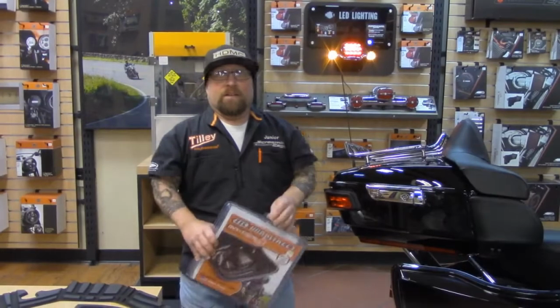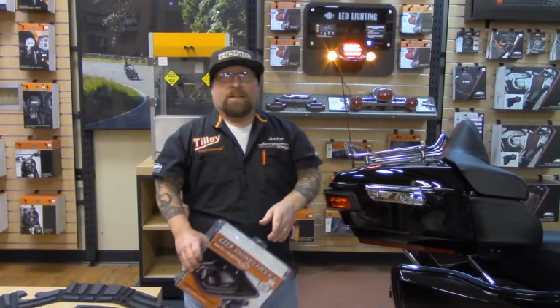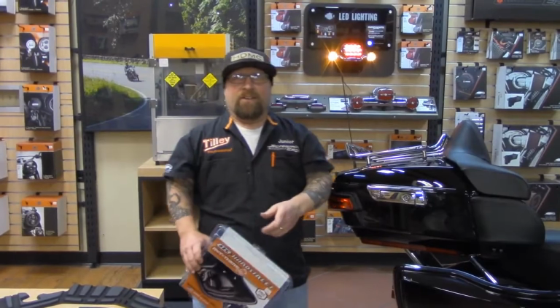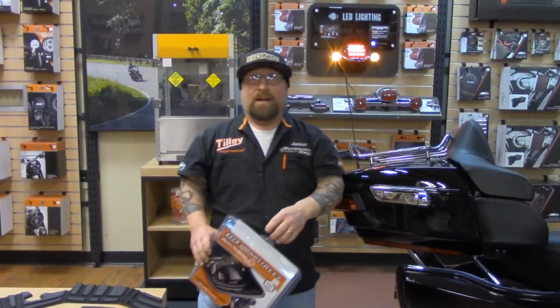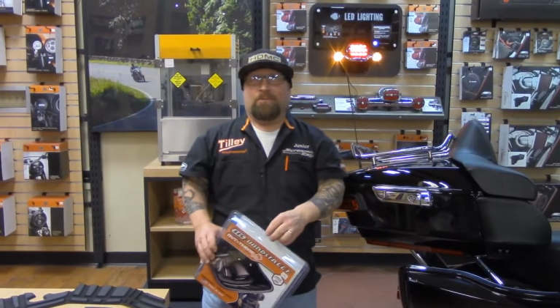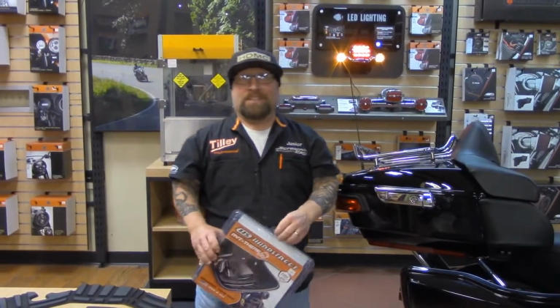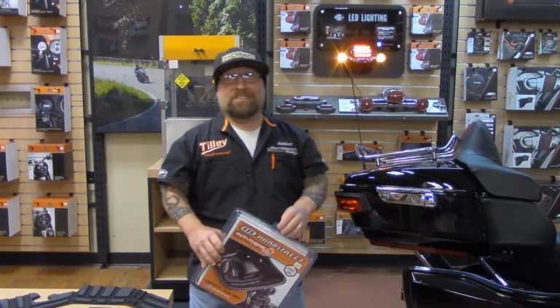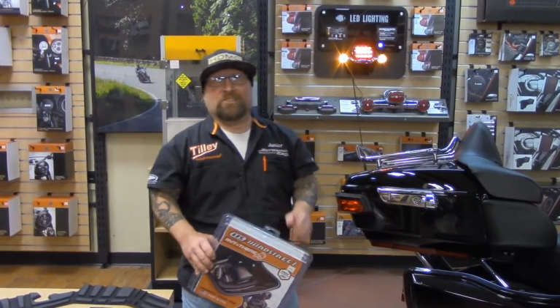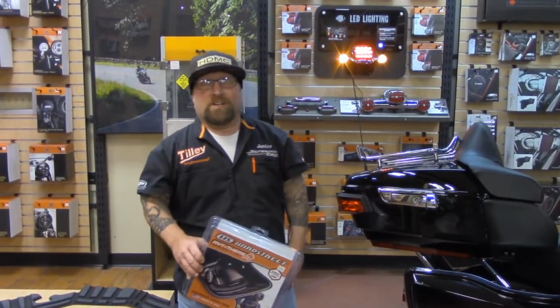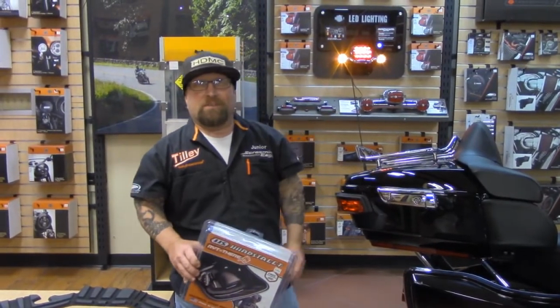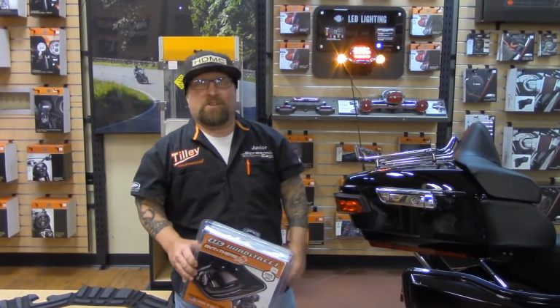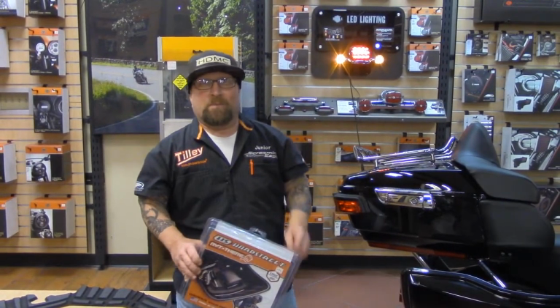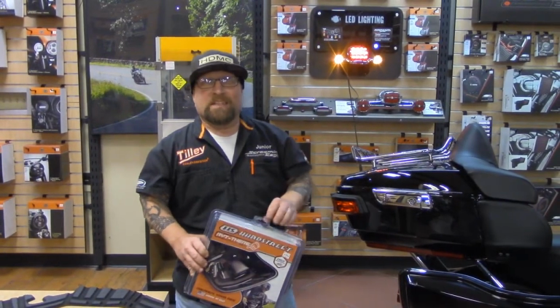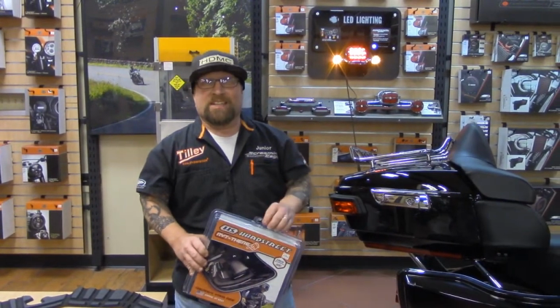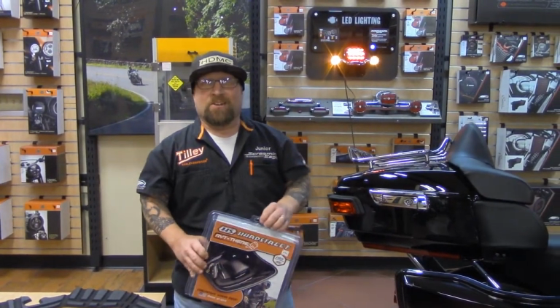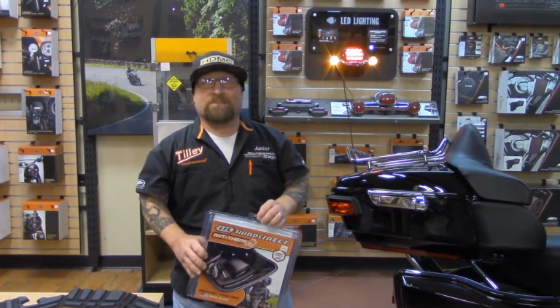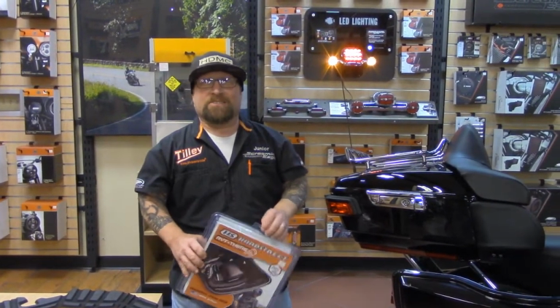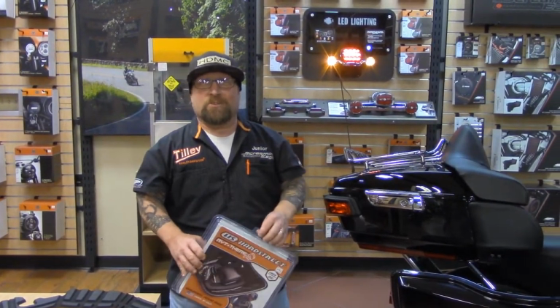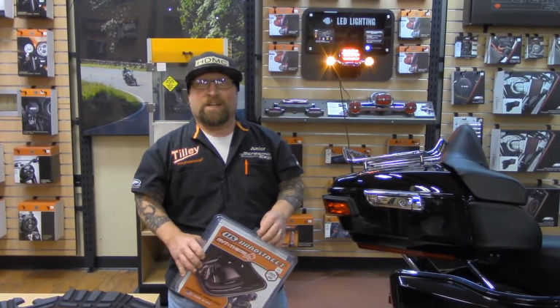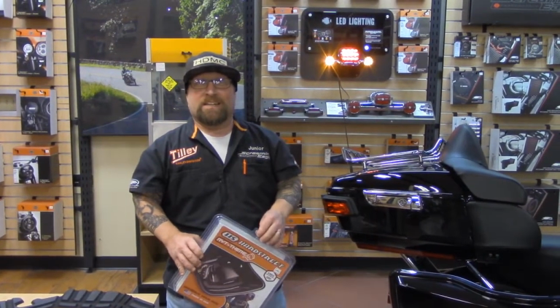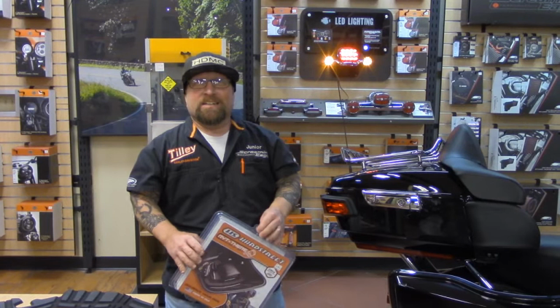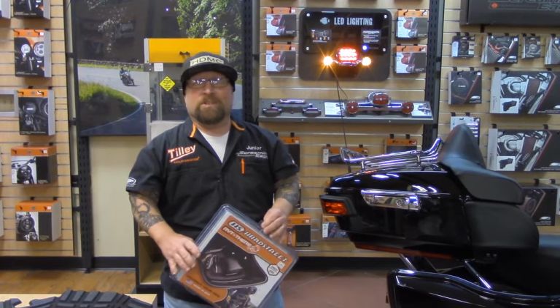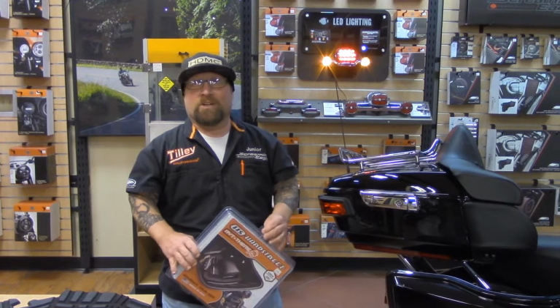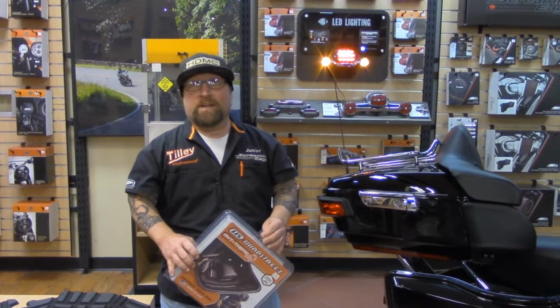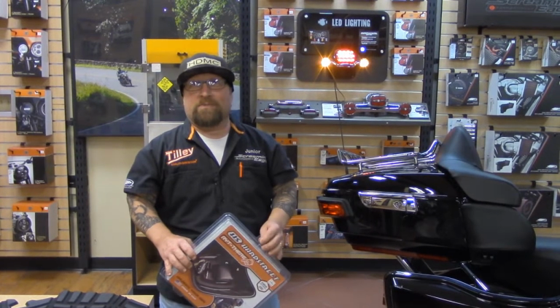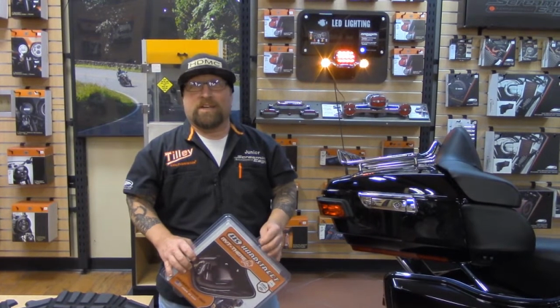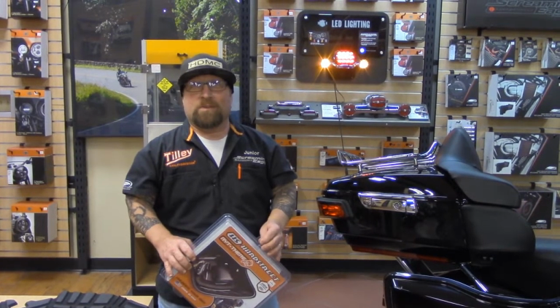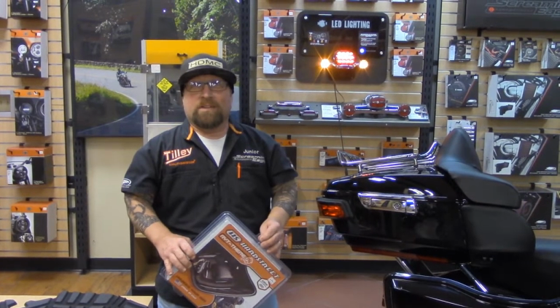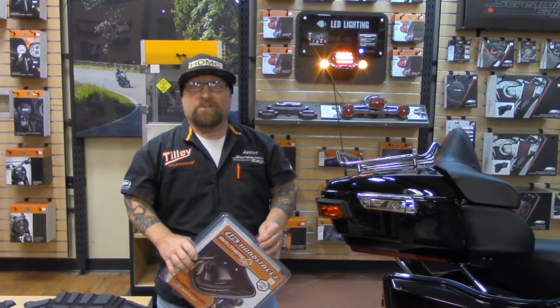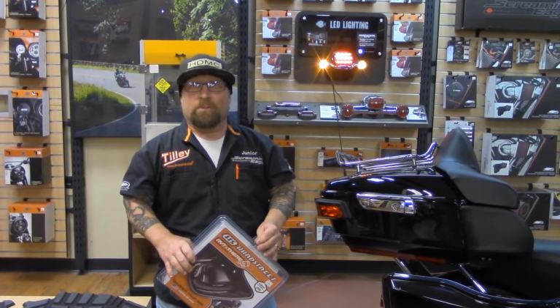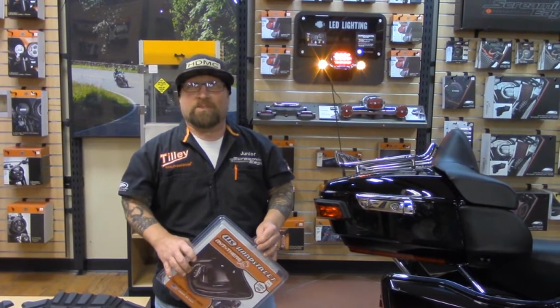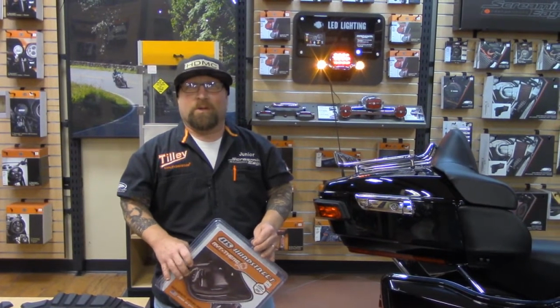Hello everybody, once again this is Junior coming to you from Tilly Harley-Davidson of Salisbury. We're doing our weekly video here through the parts department.